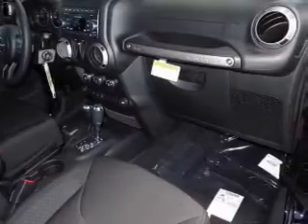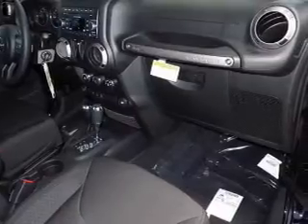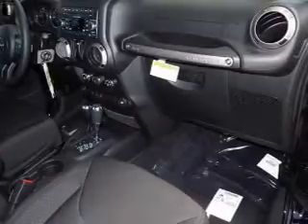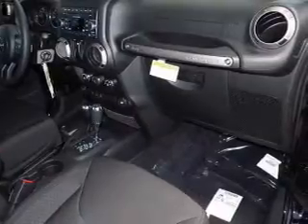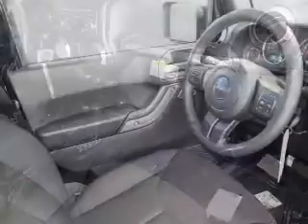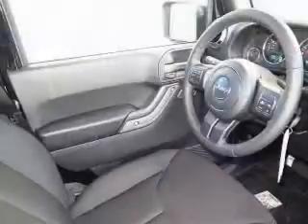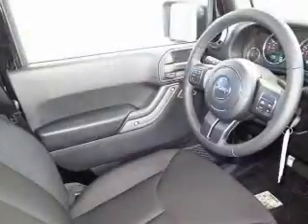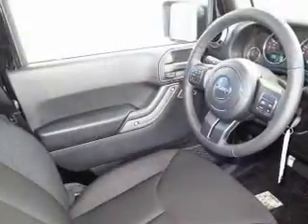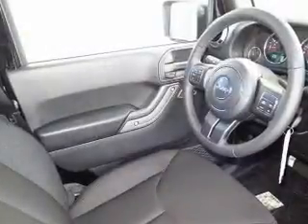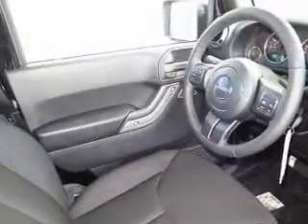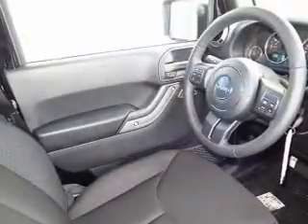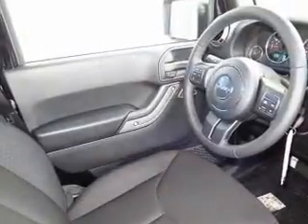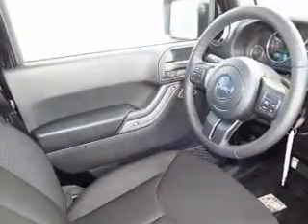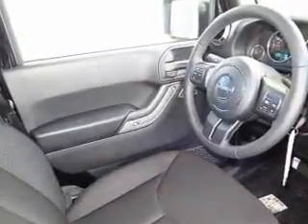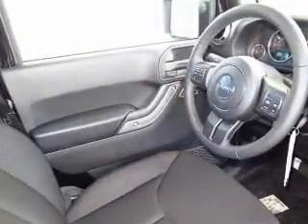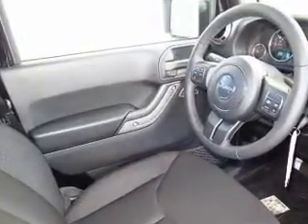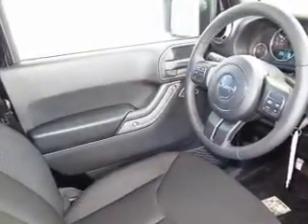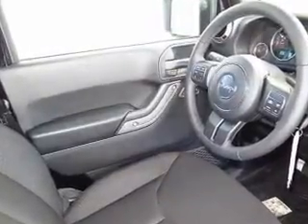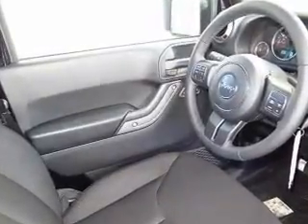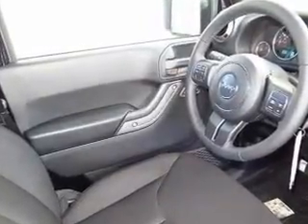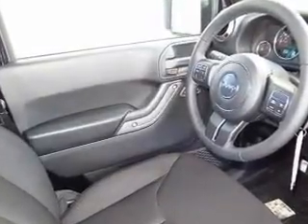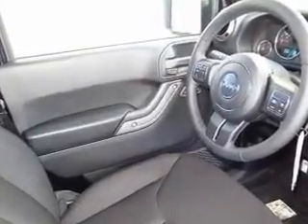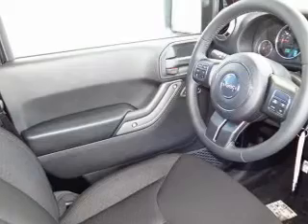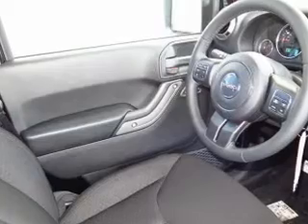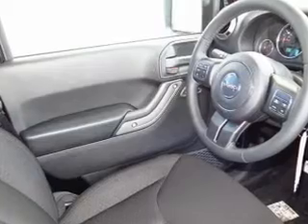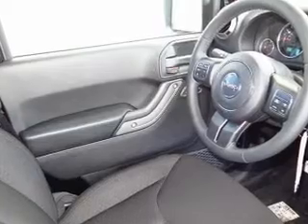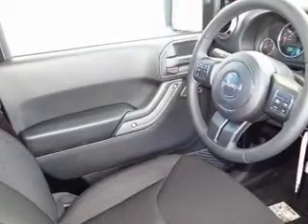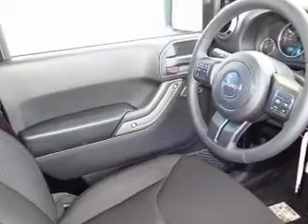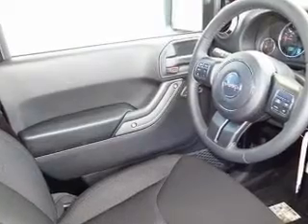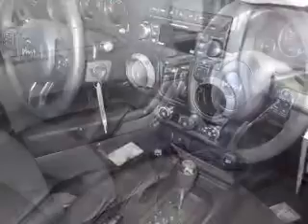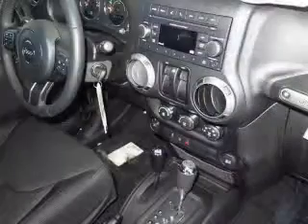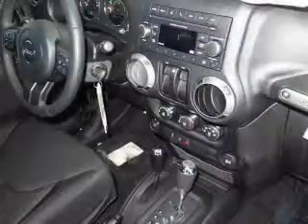an MP3 player, privacy glass, power steering, and an AM-FM stereo with a CD player.